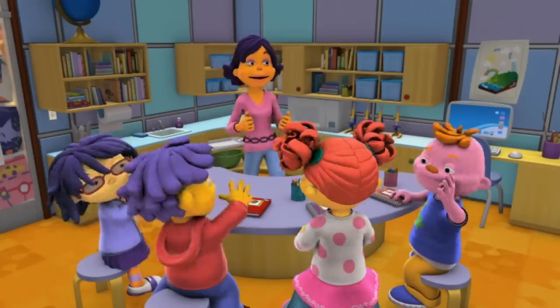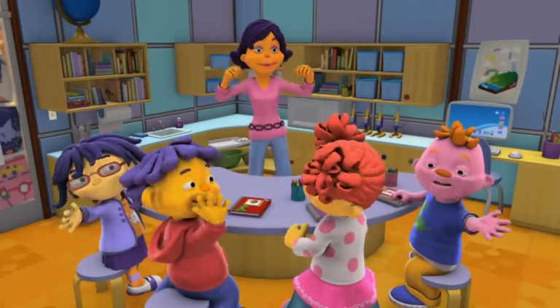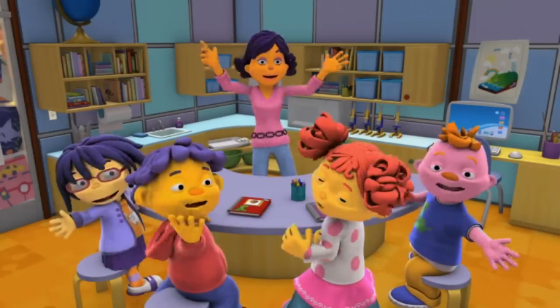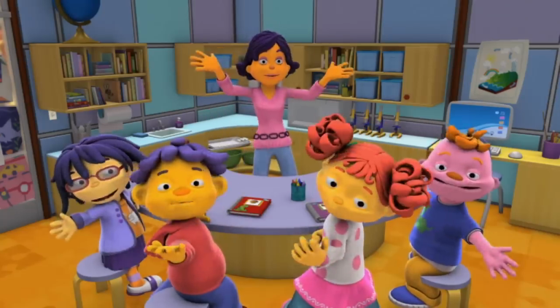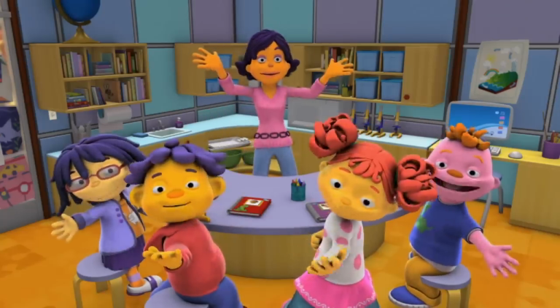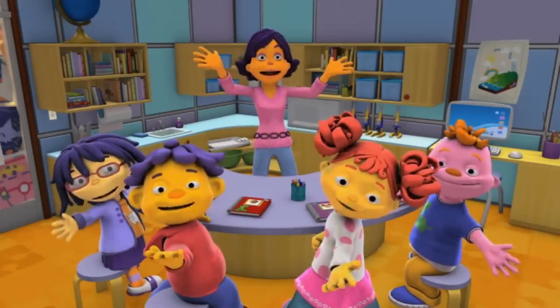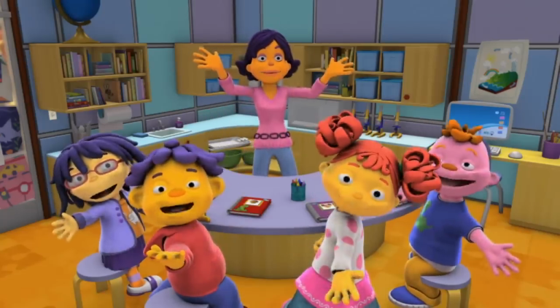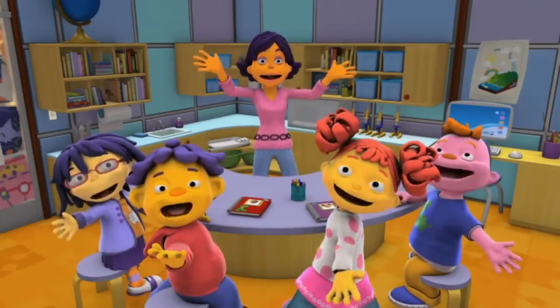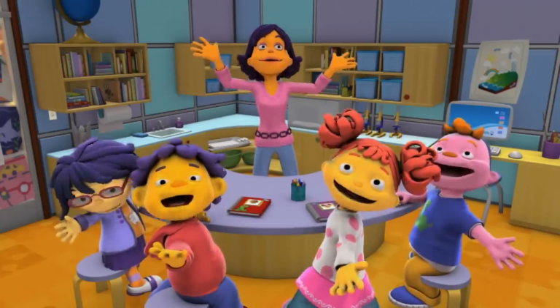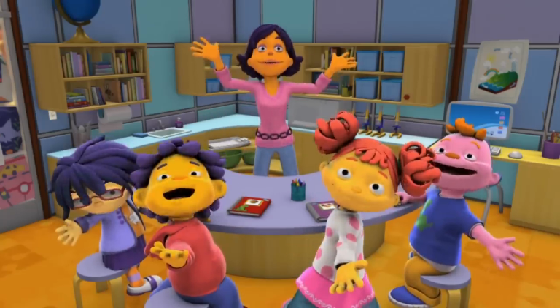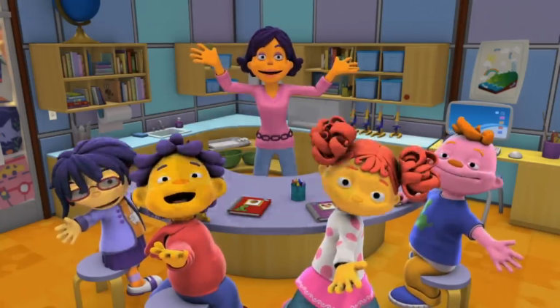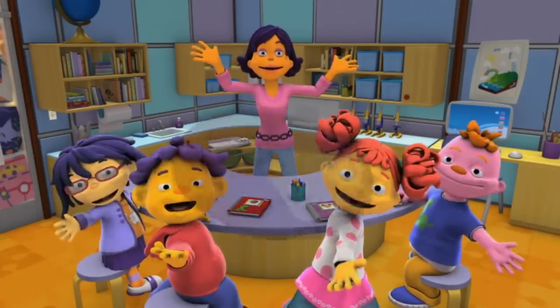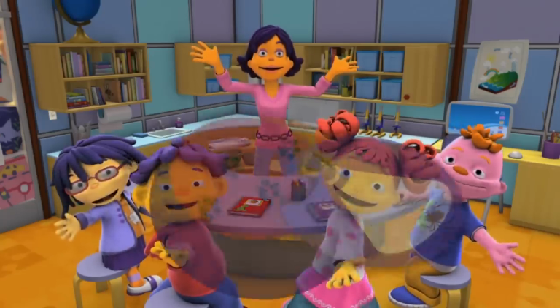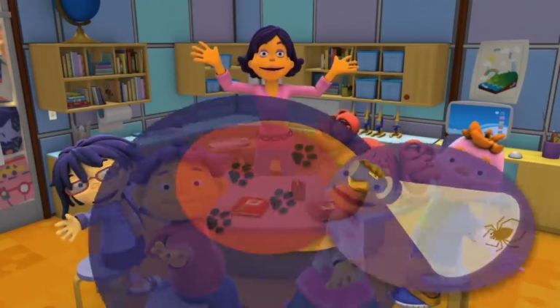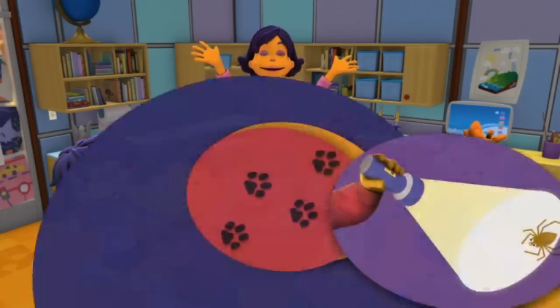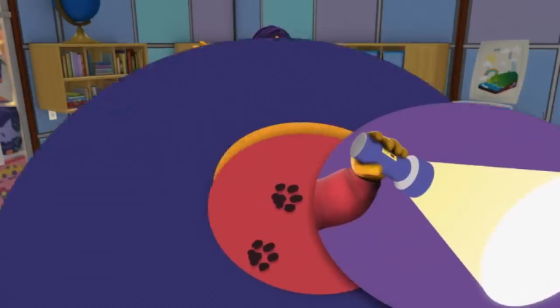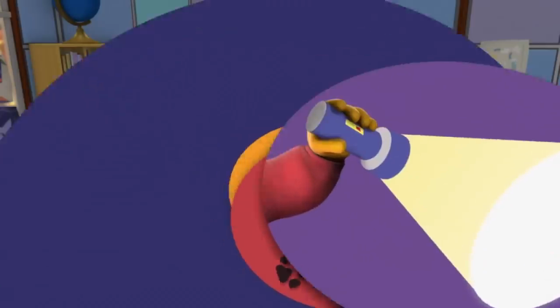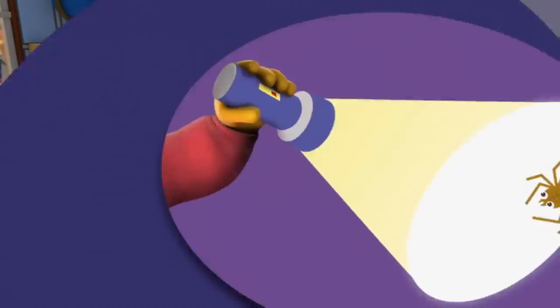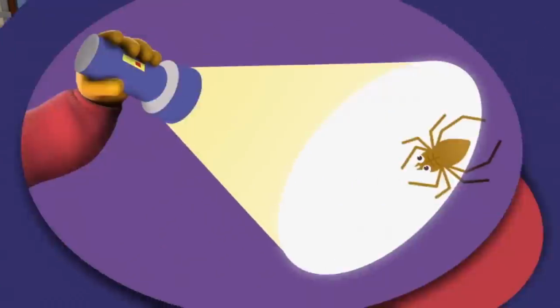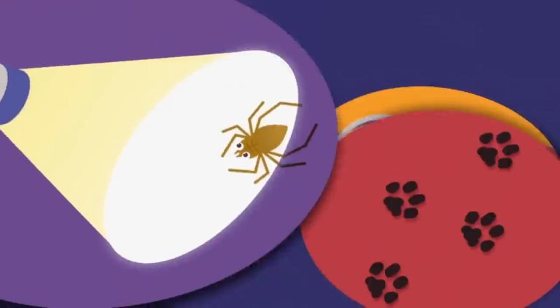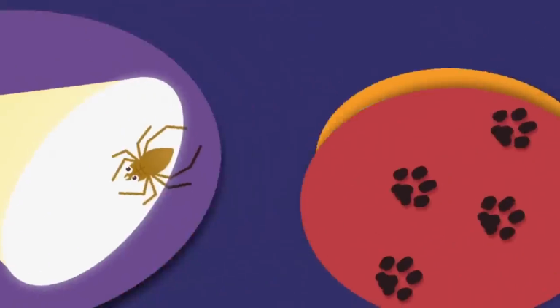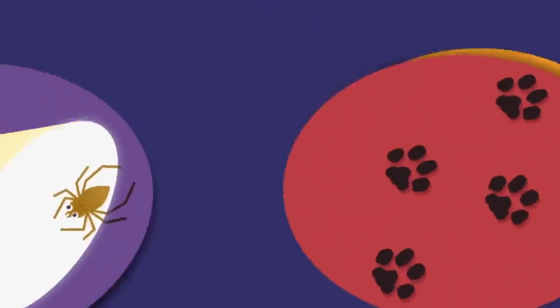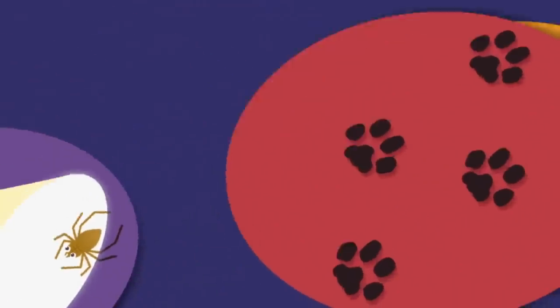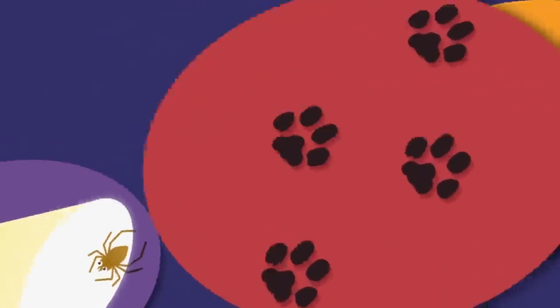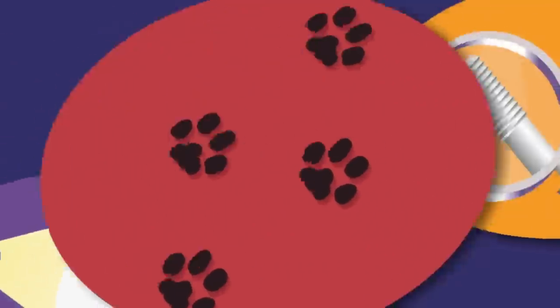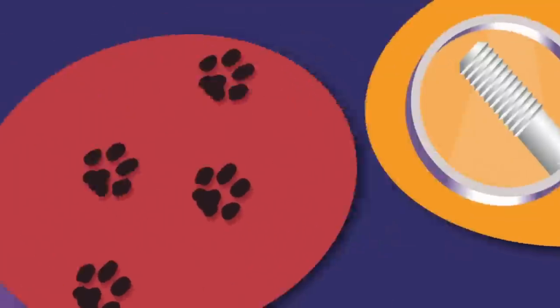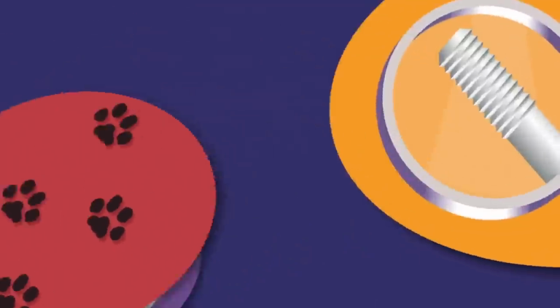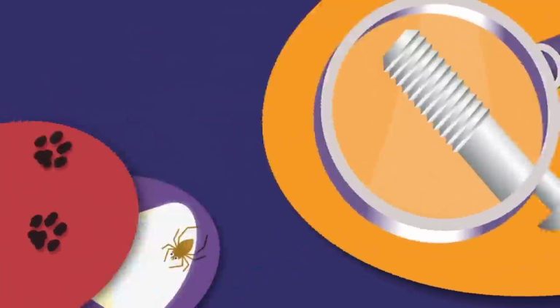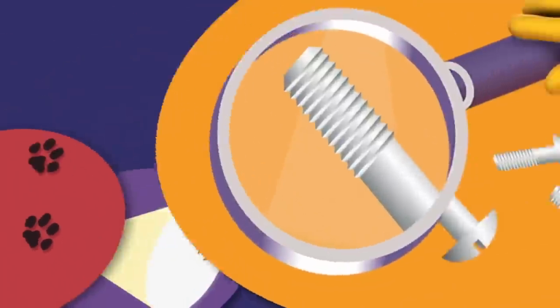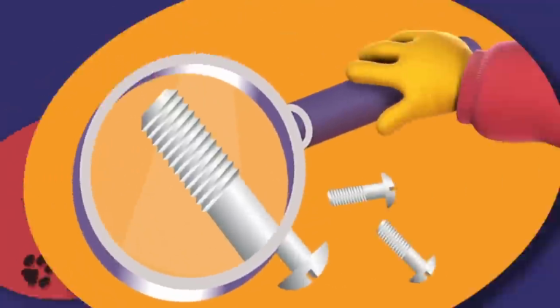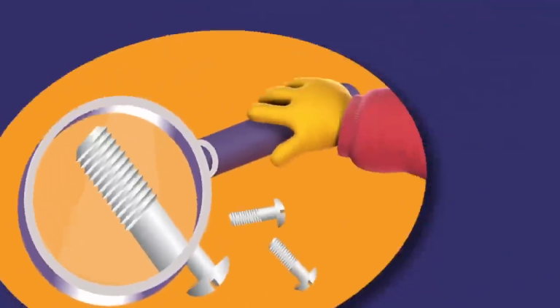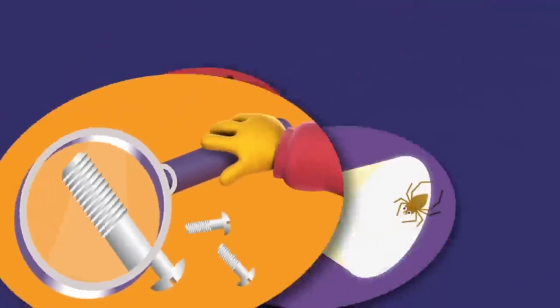Super Fab Lab! Investigate! Explore! Discover!